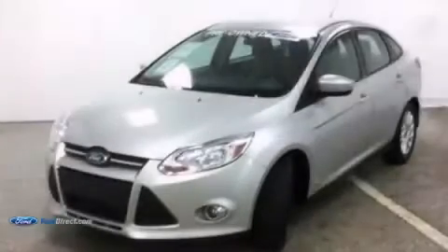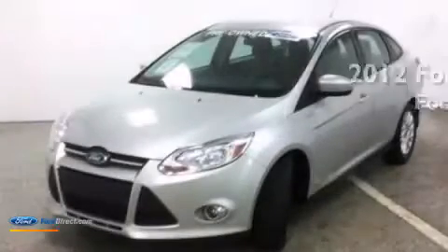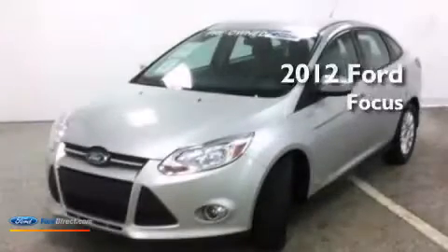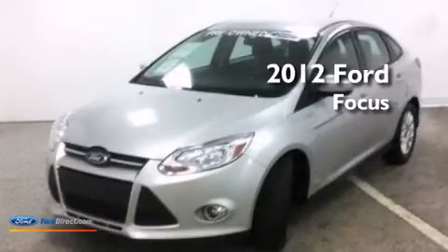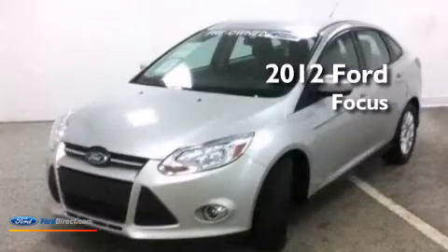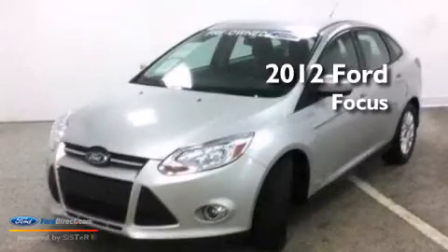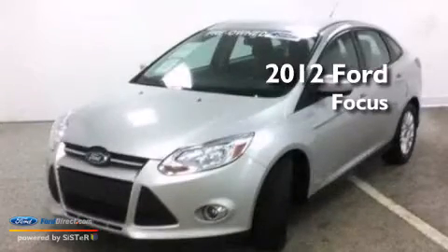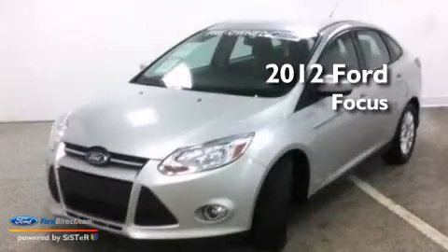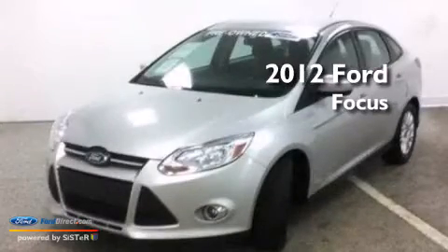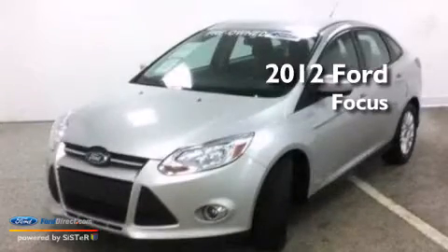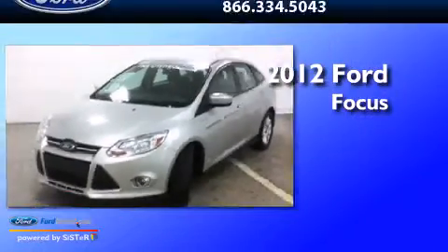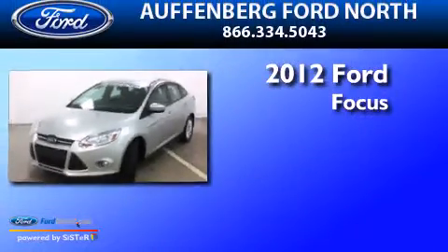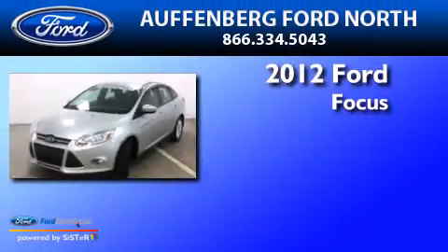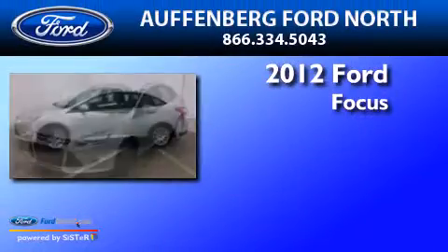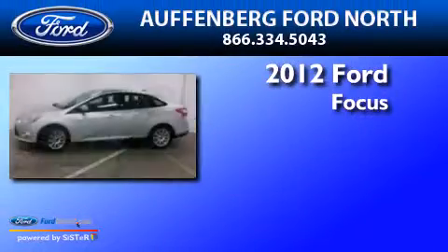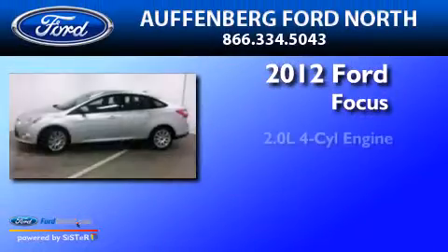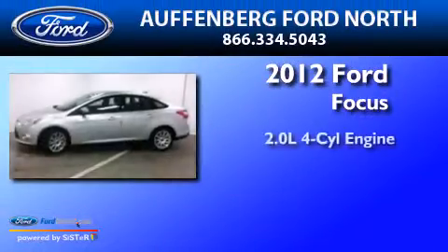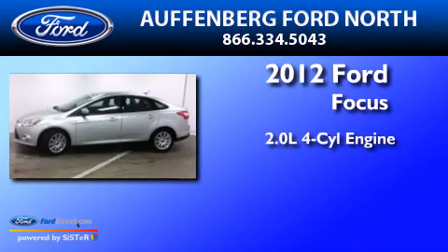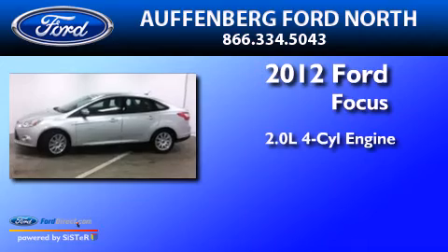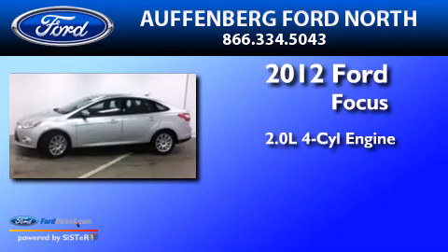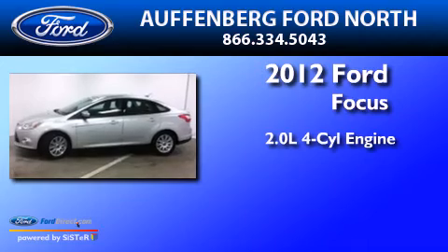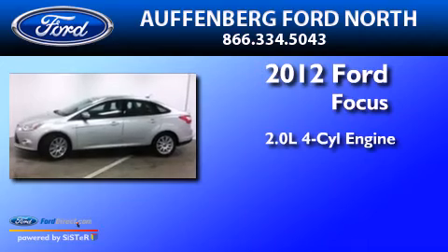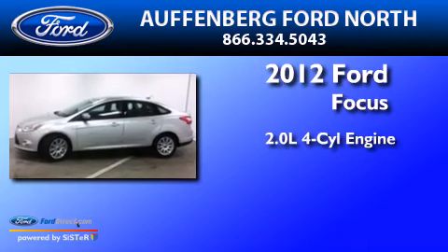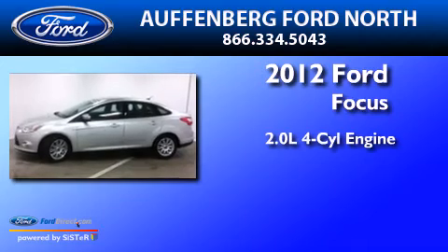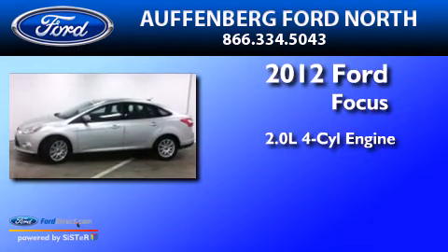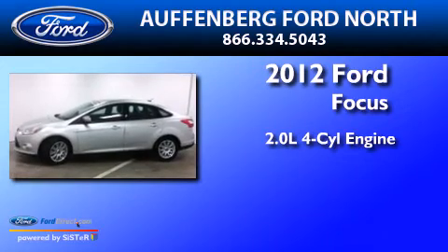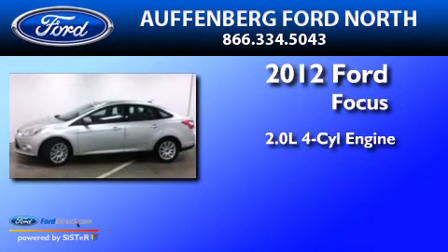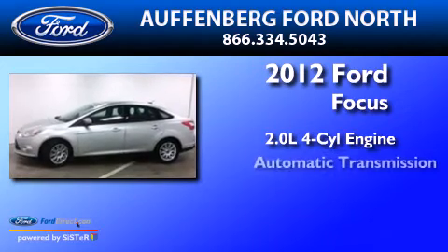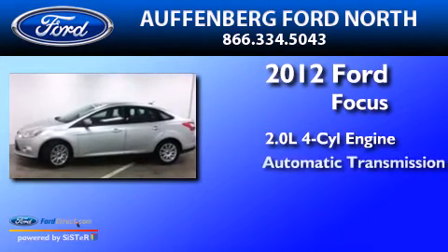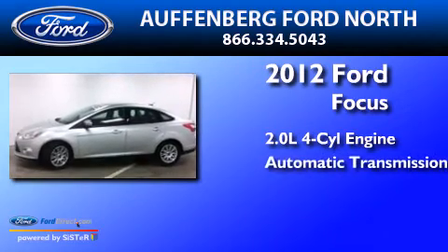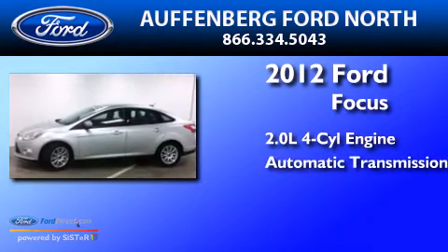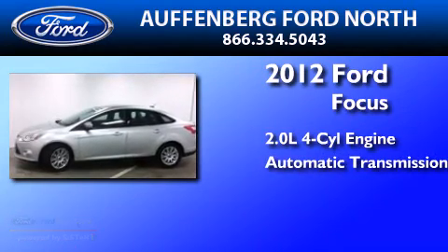This is a 2012 Ford Focus. It features a 2.0-liter four-cylinder engine and an automatic transmission.